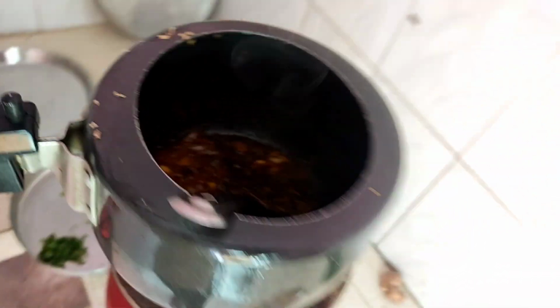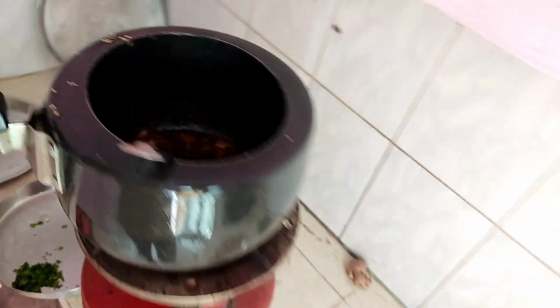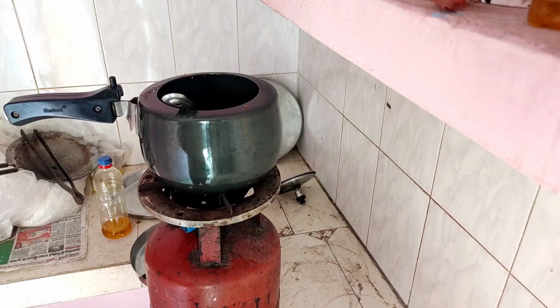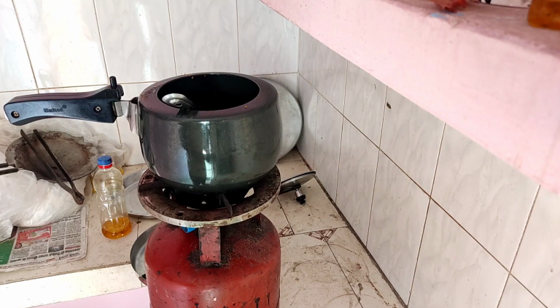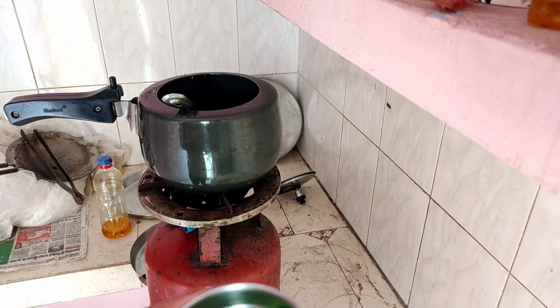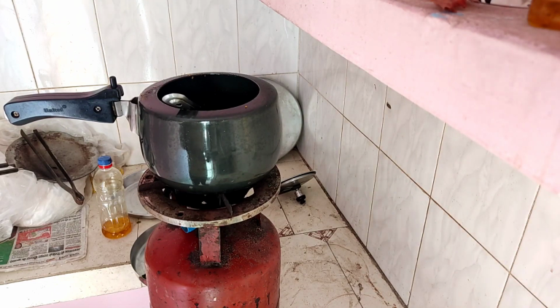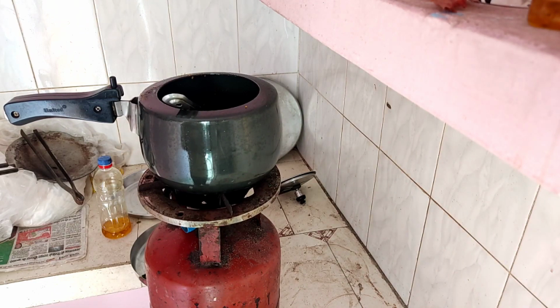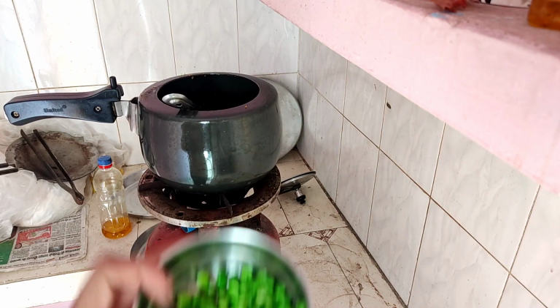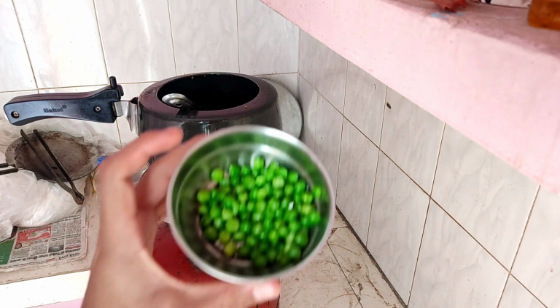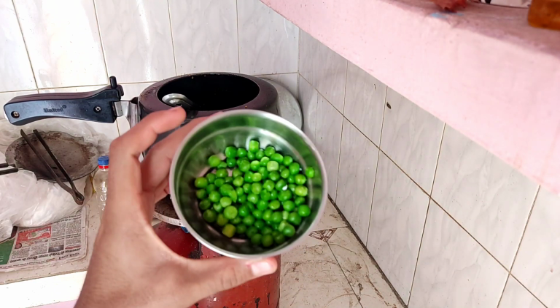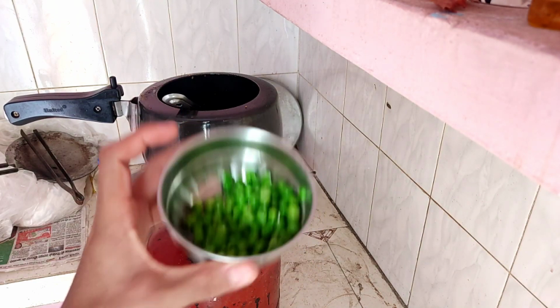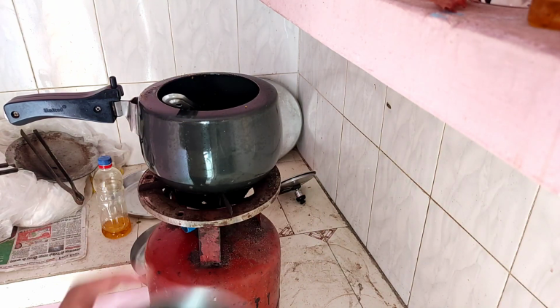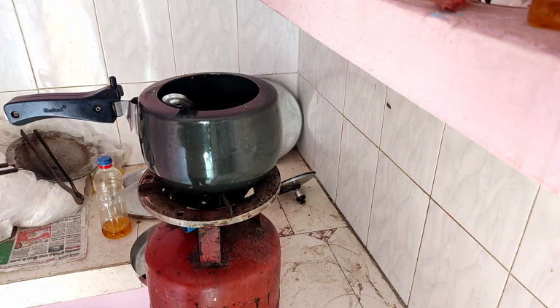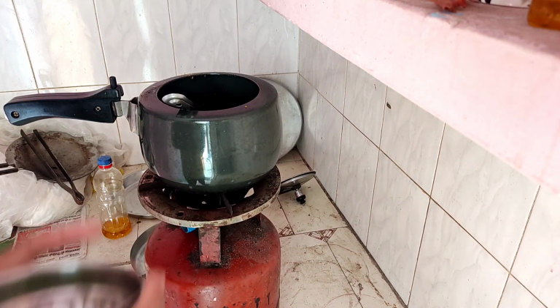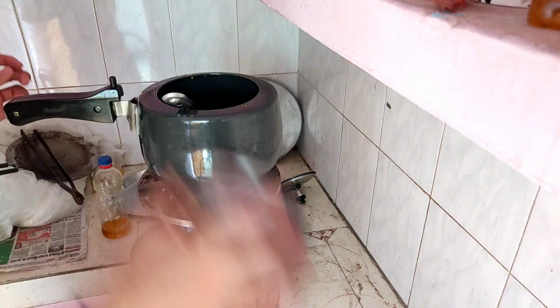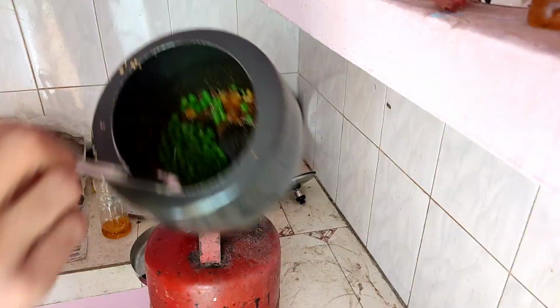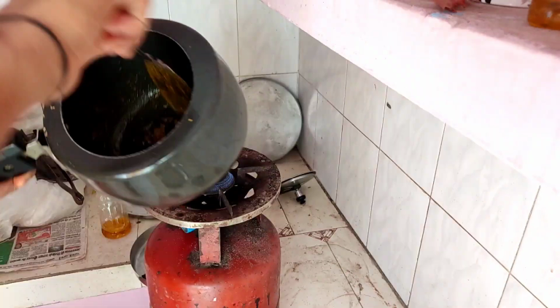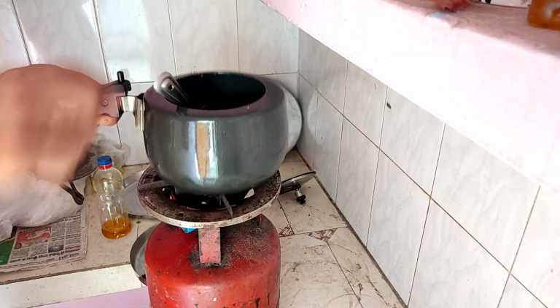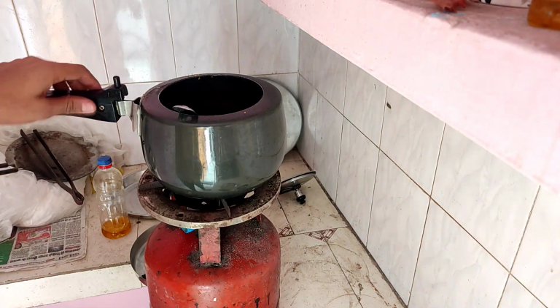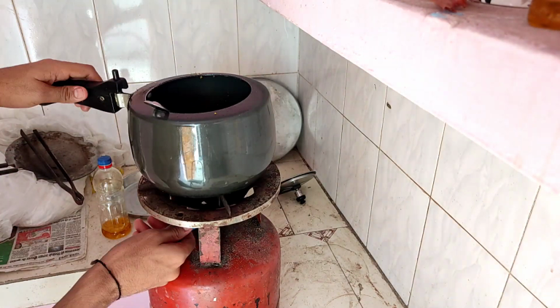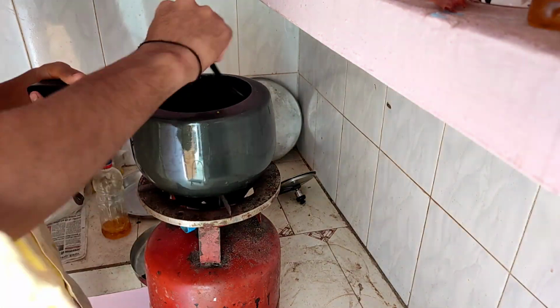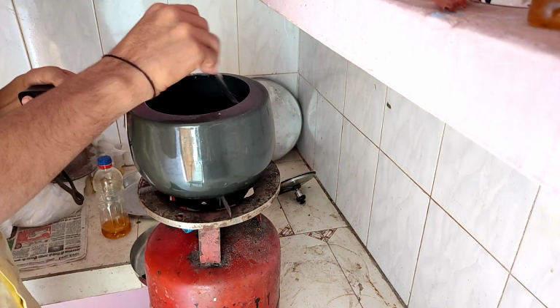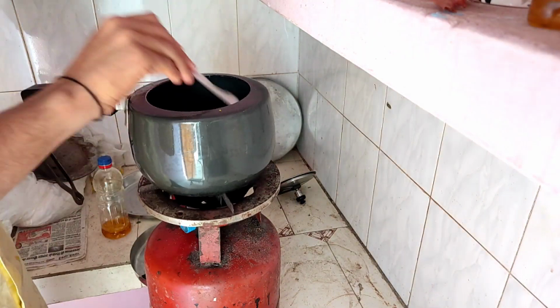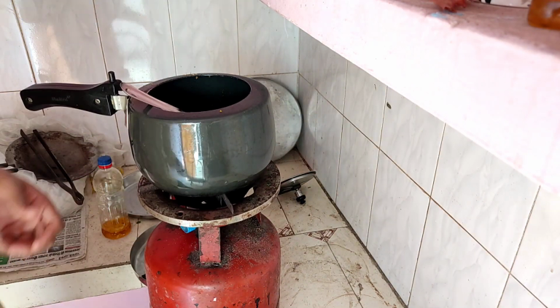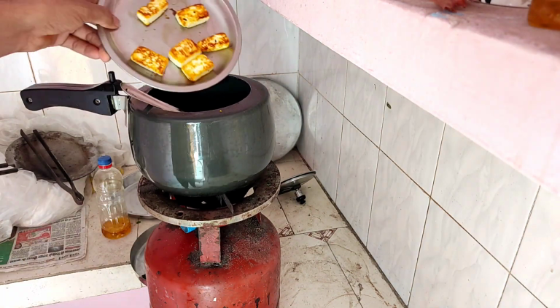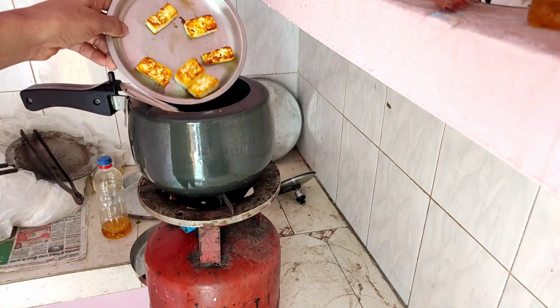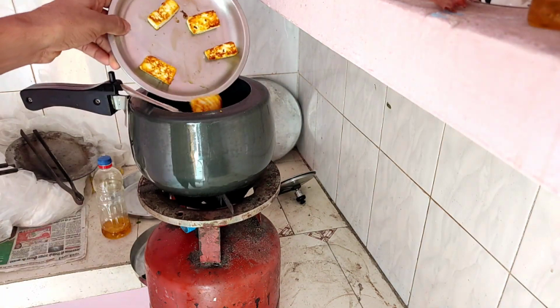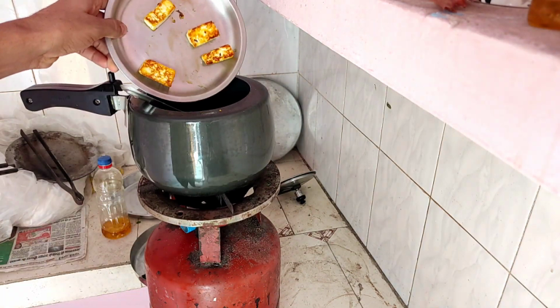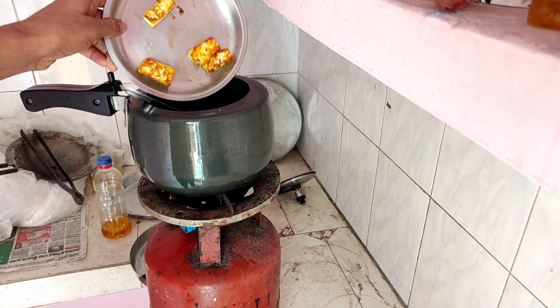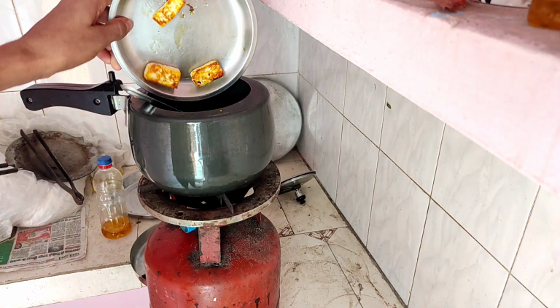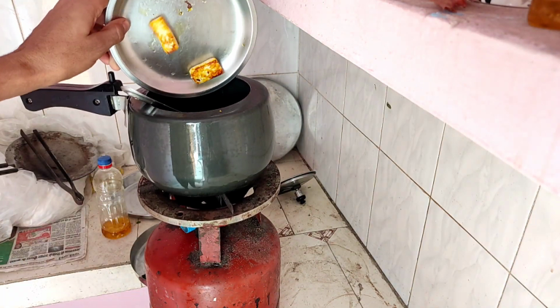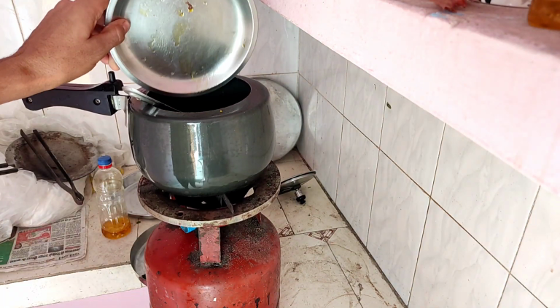The masala is made, so I will put it in the mortar.